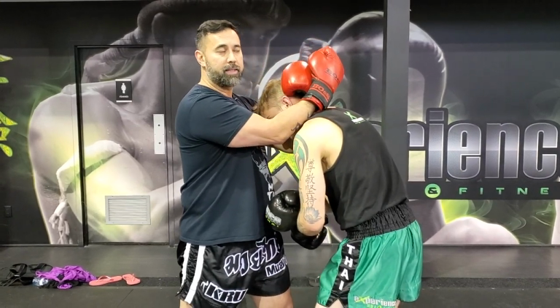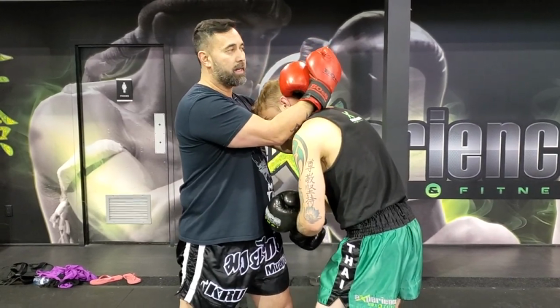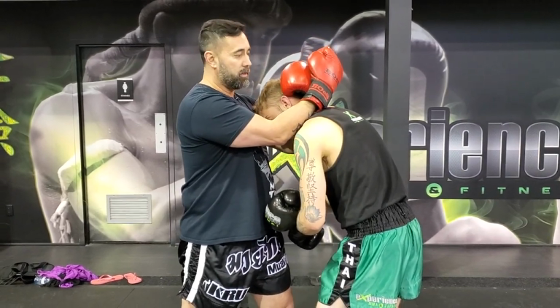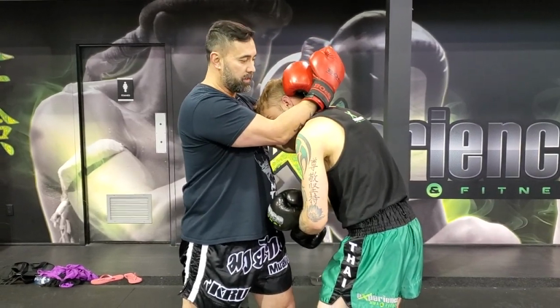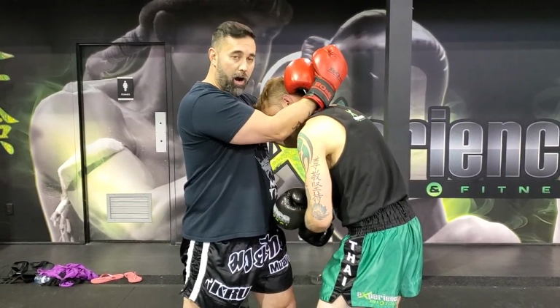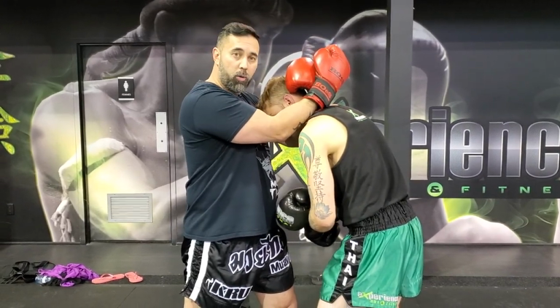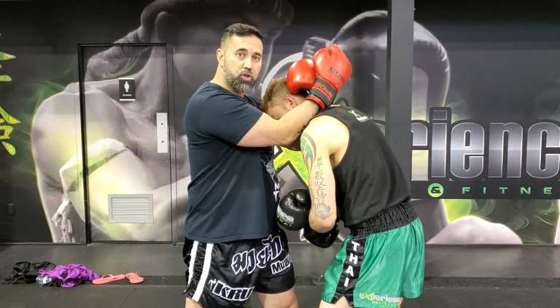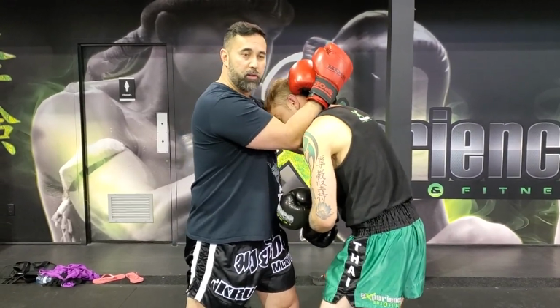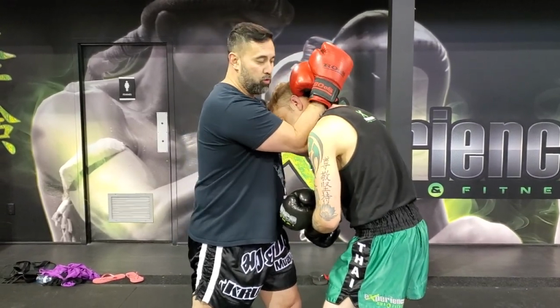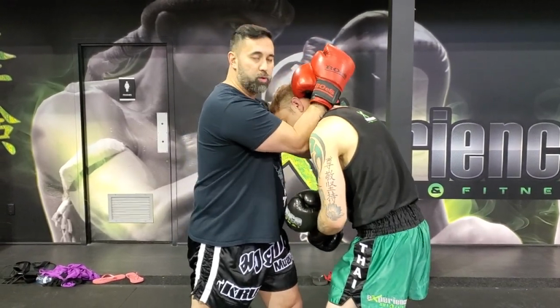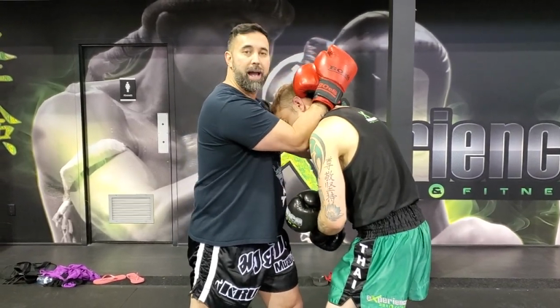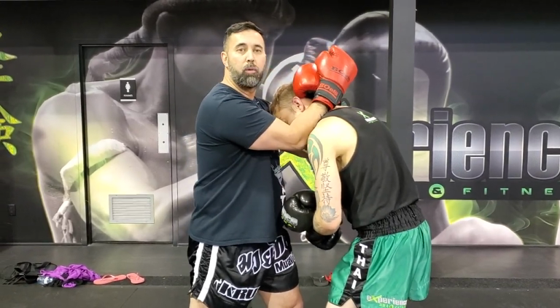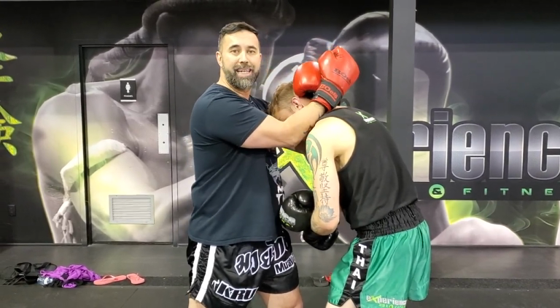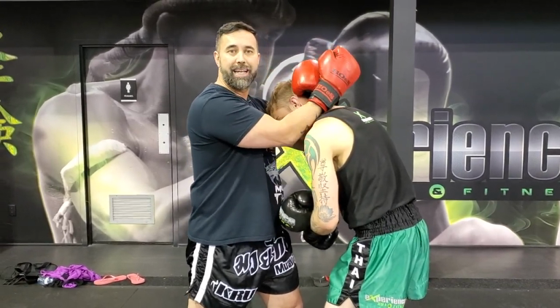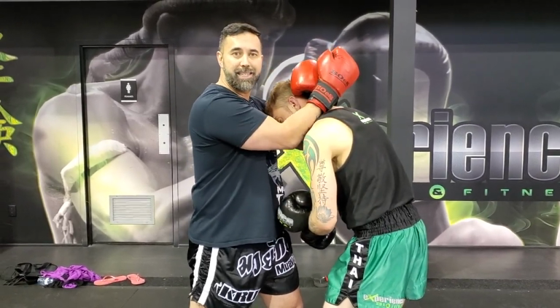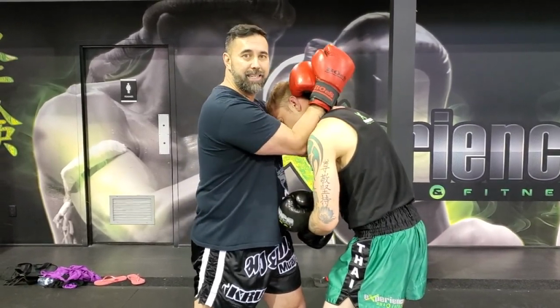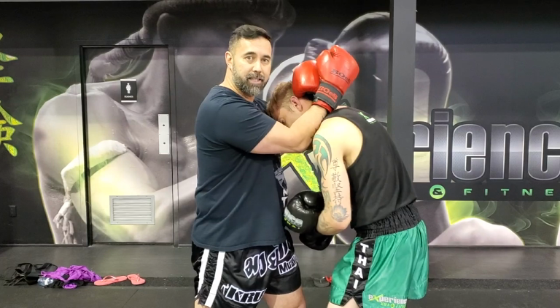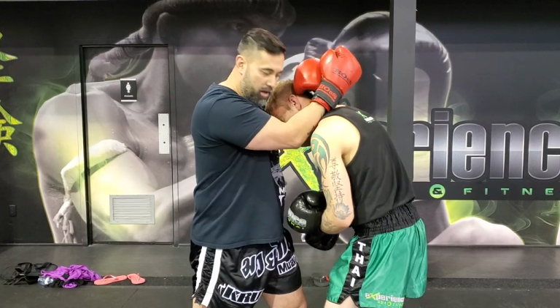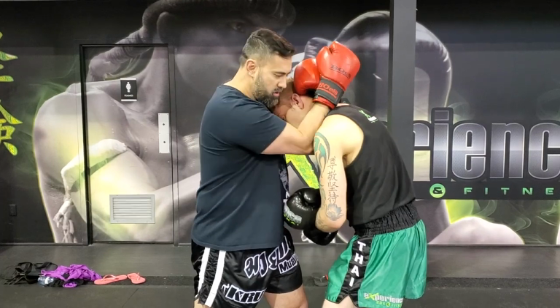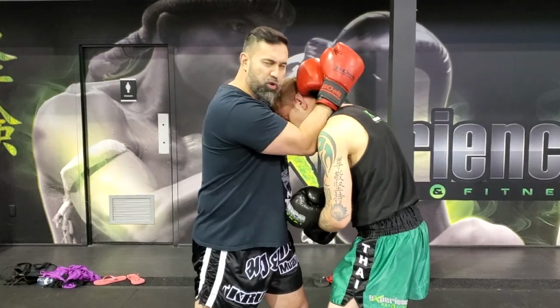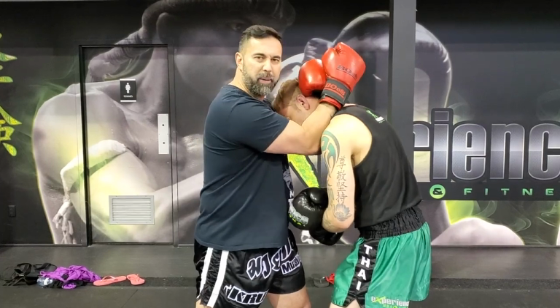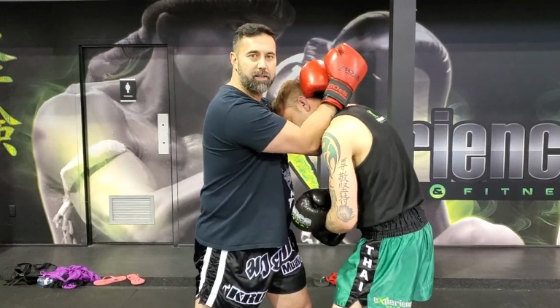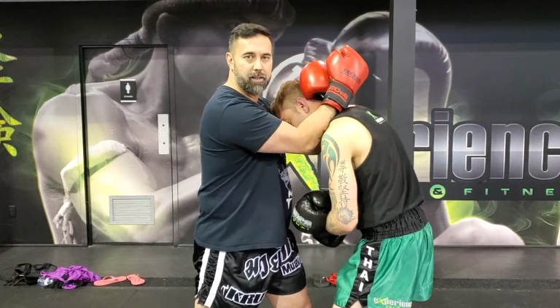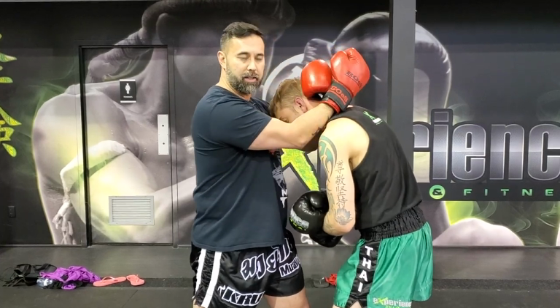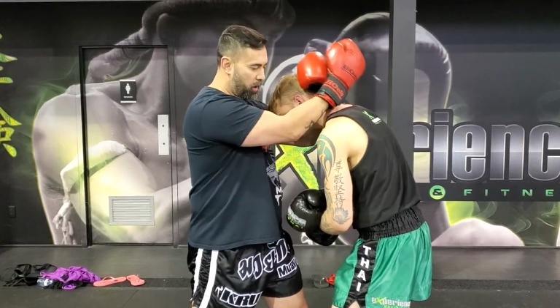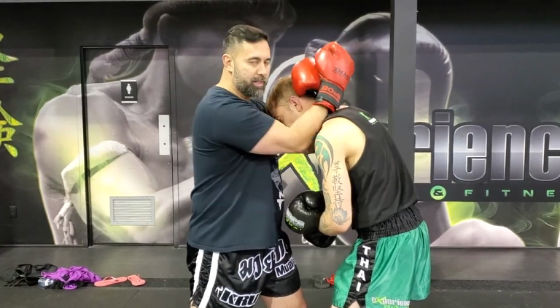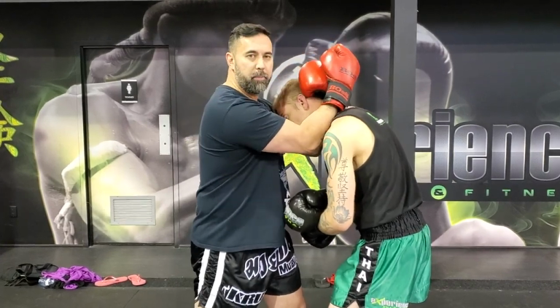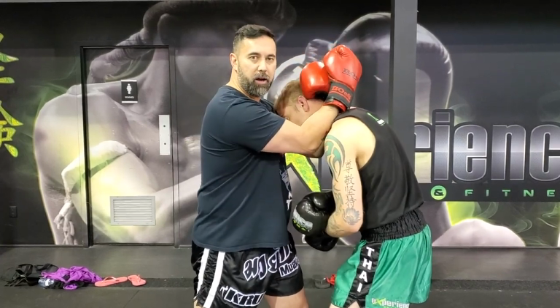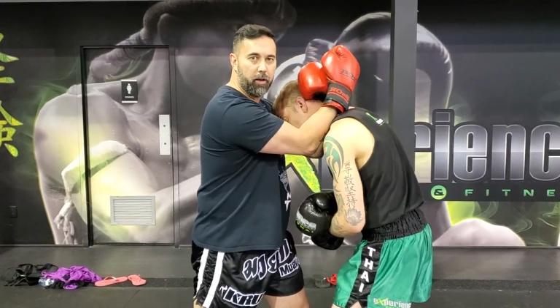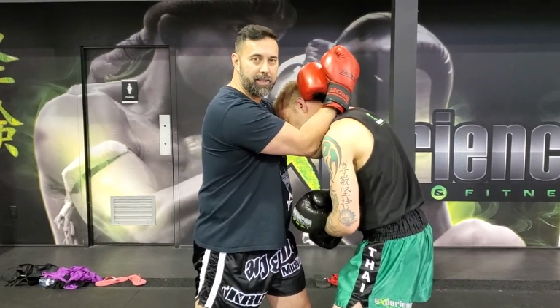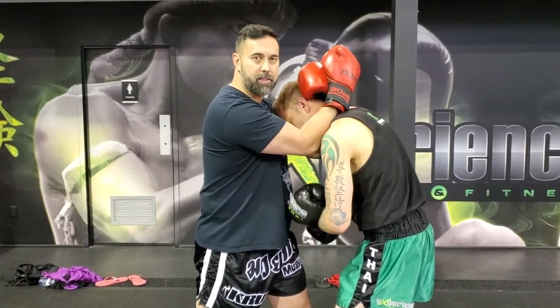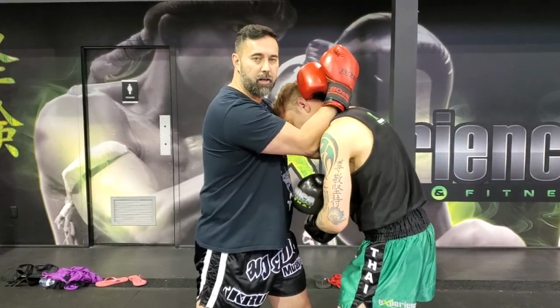The second thing is always trying to use my elbows against his trapezius like this. Always keep it nice and snug.